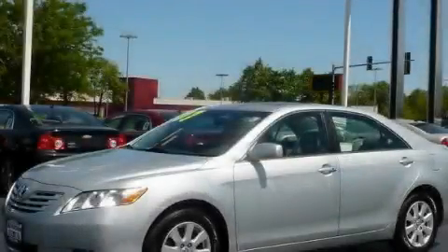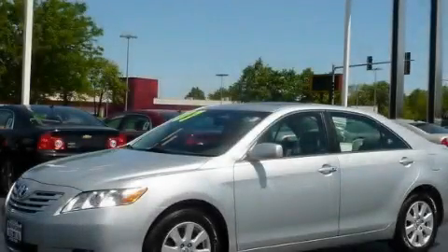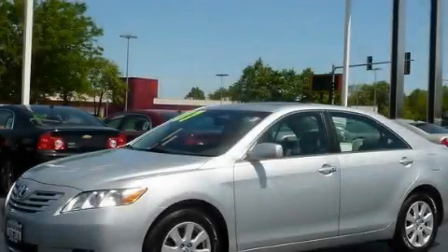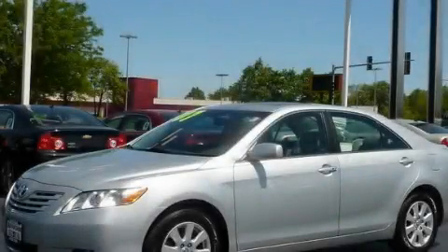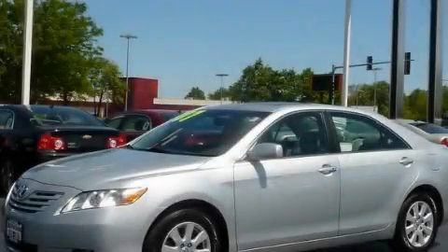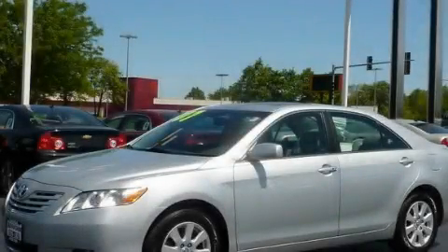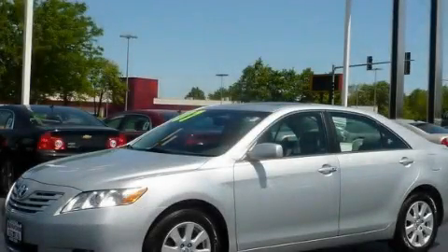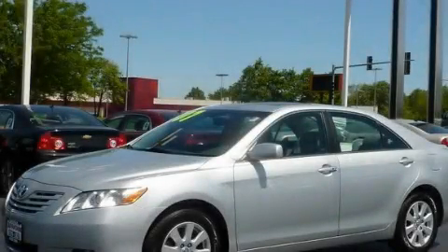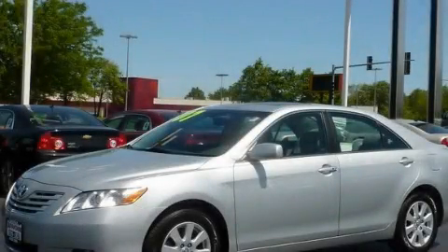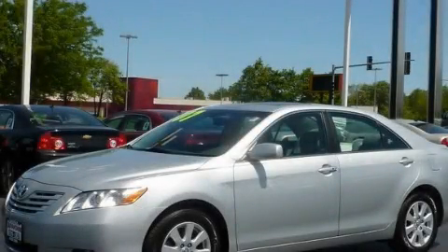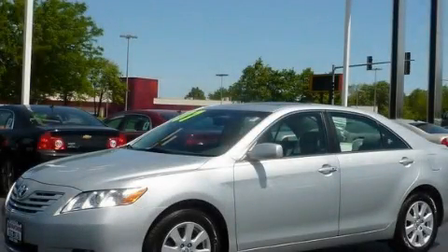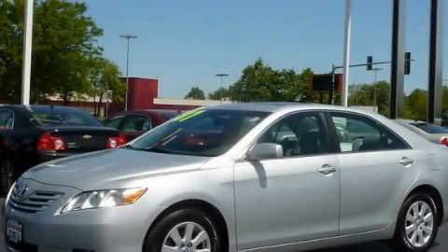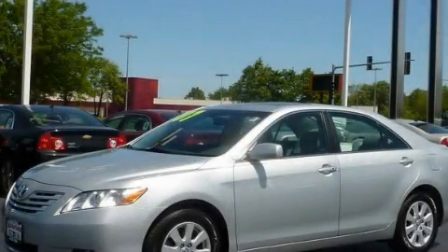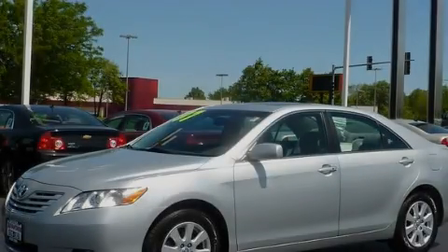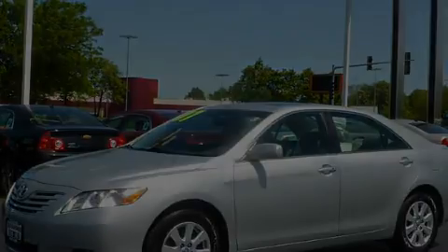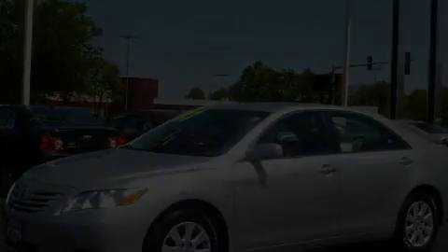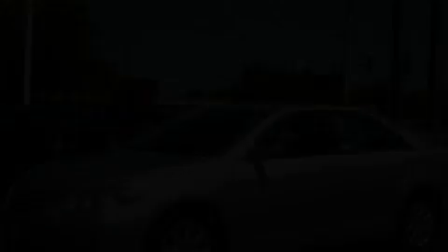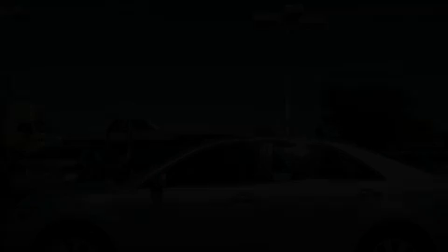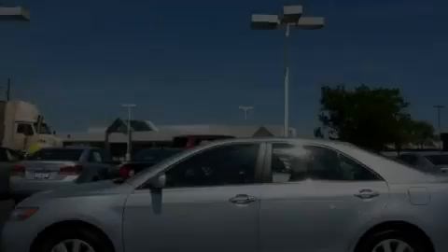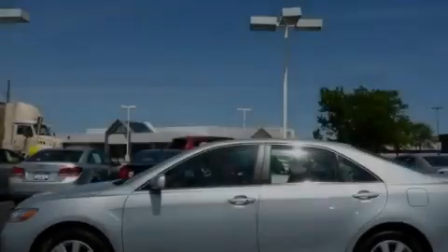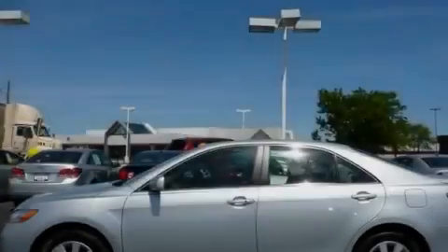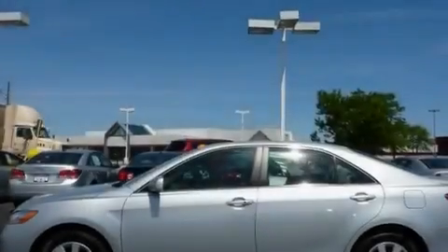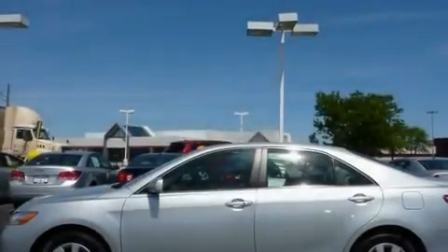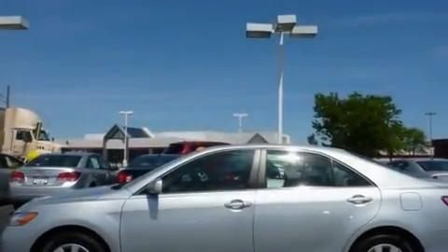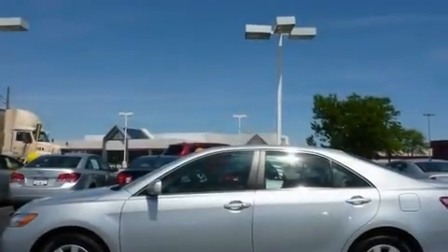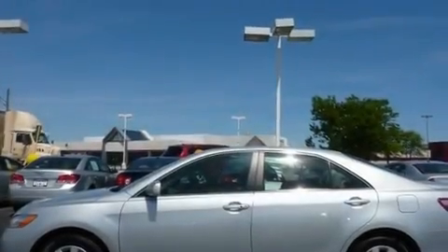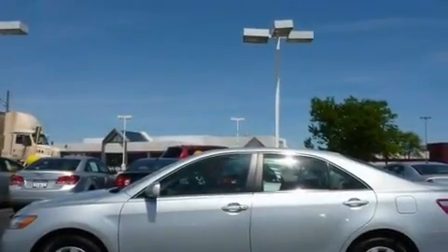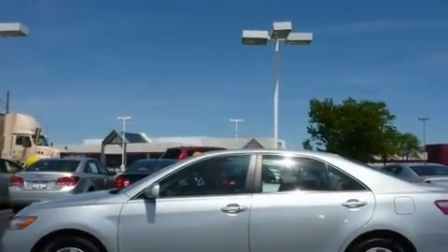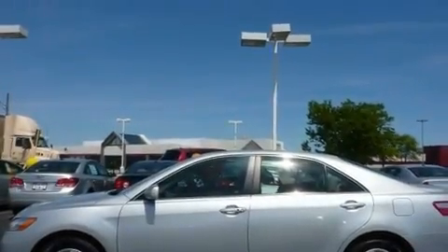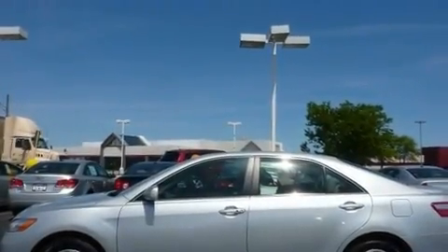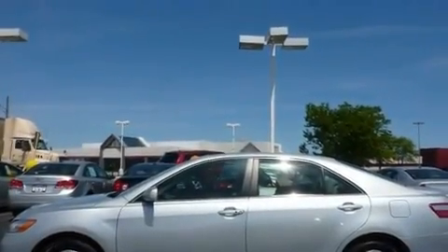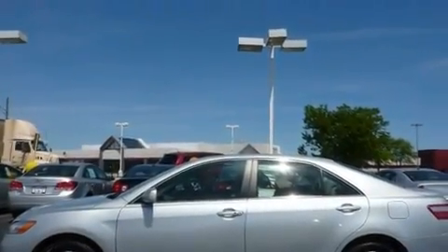This is a 2007 Toyota Camry. It has a 3.5-liter, six-cylinder engine and an automatic transmission.